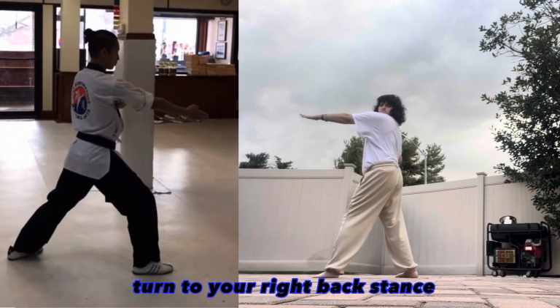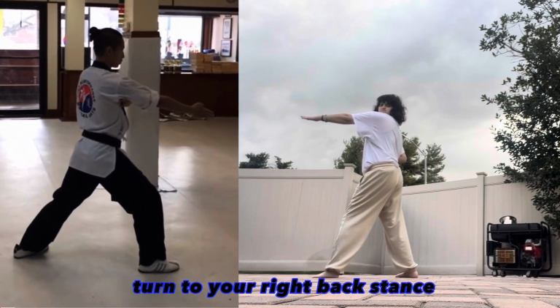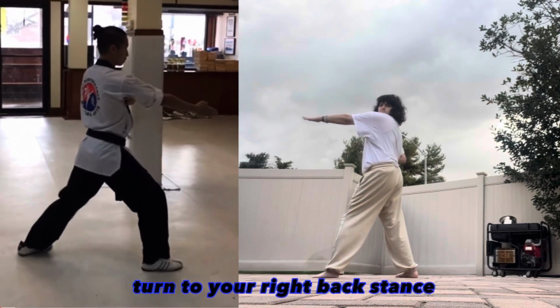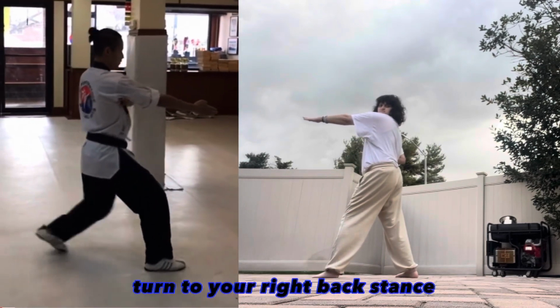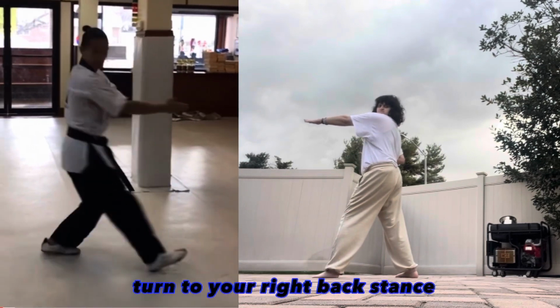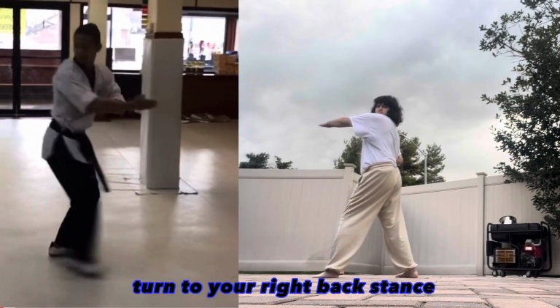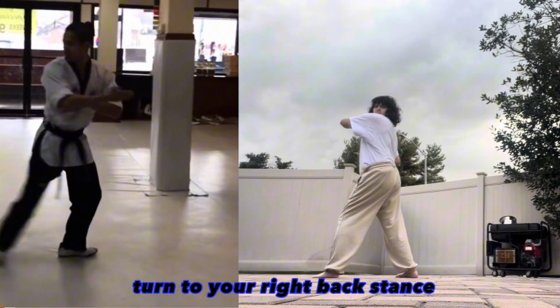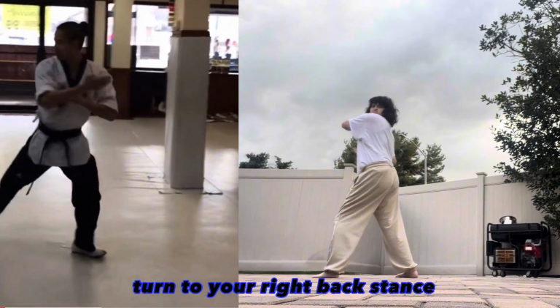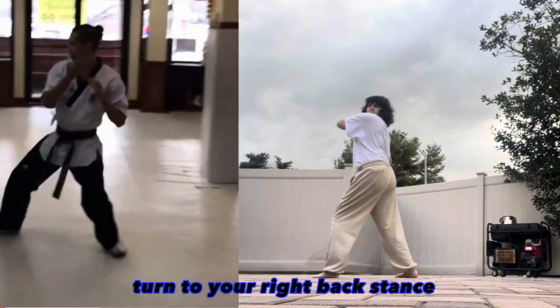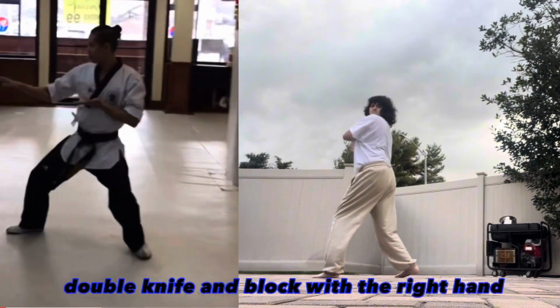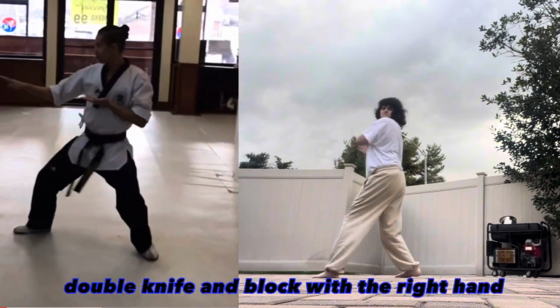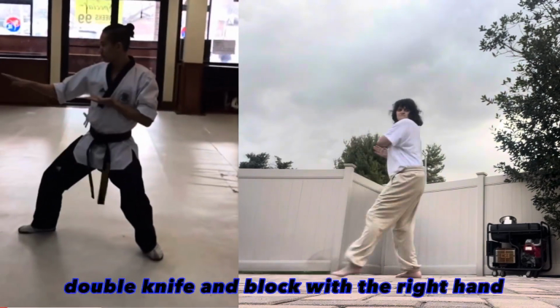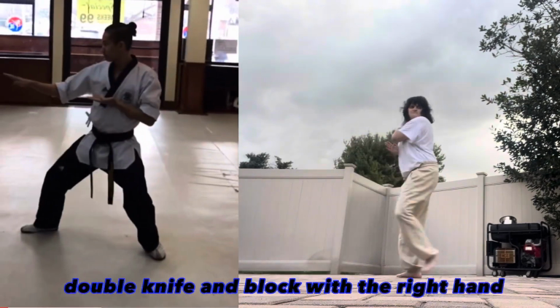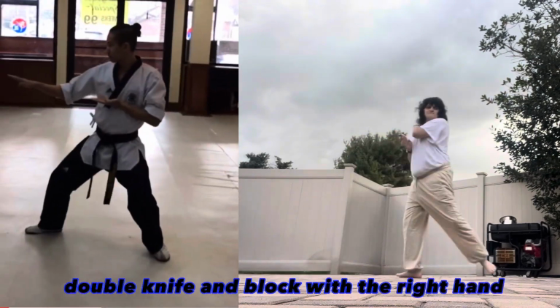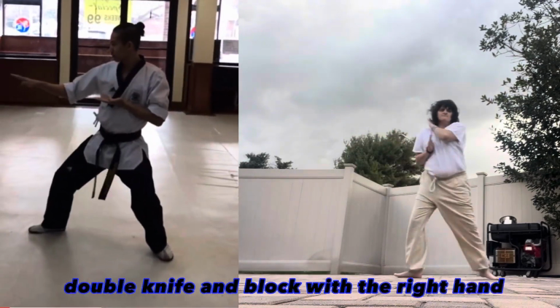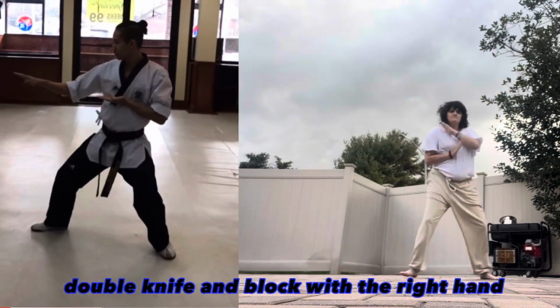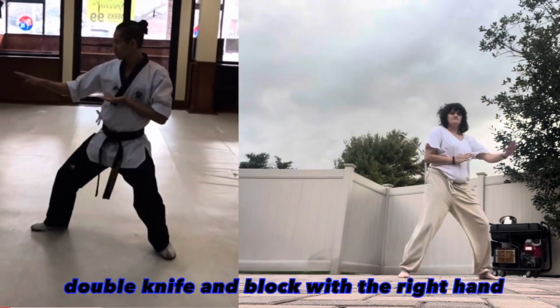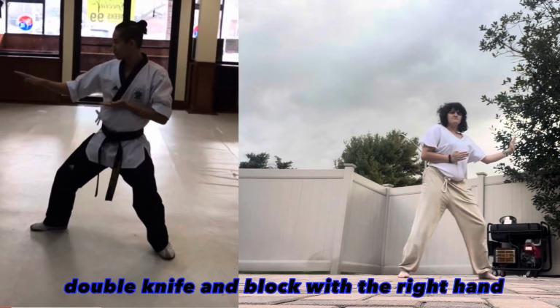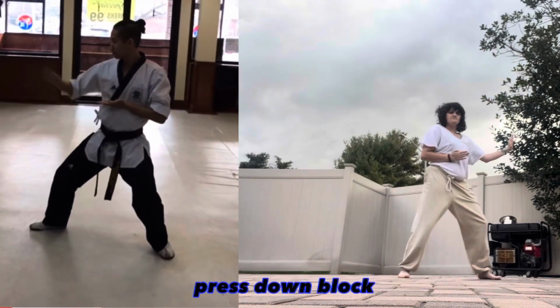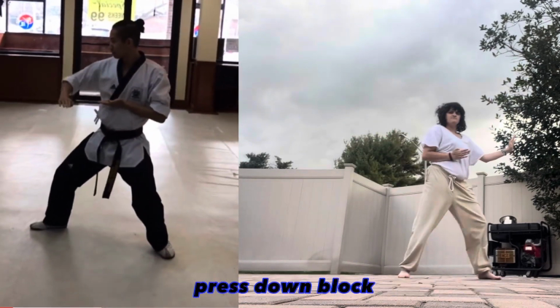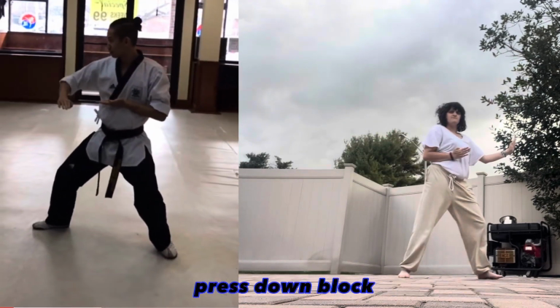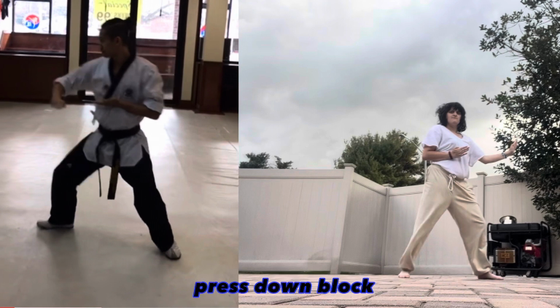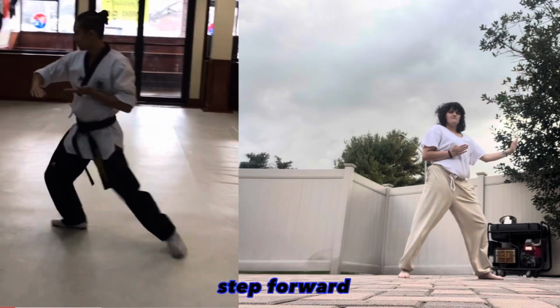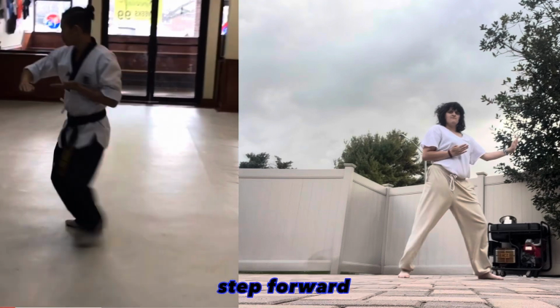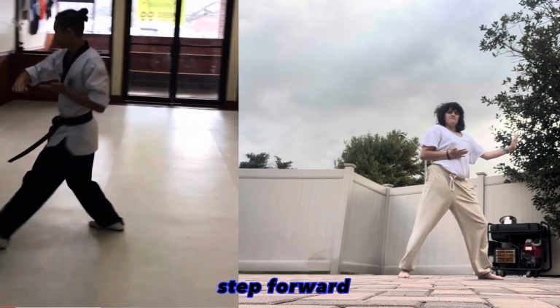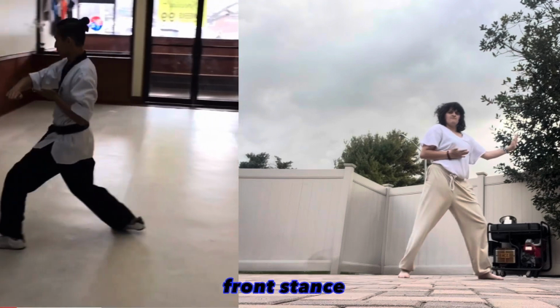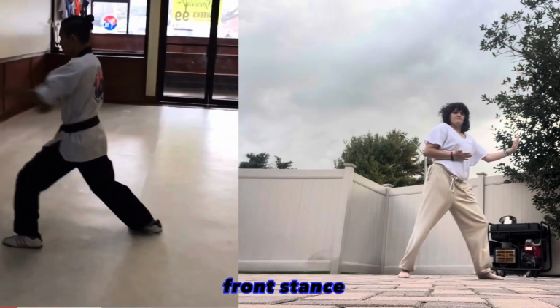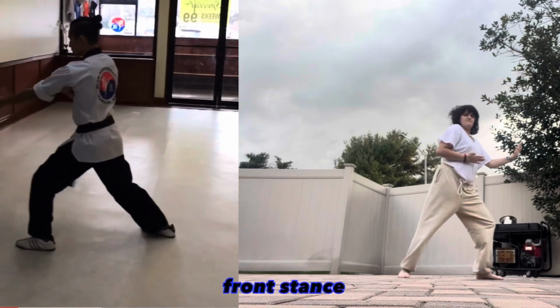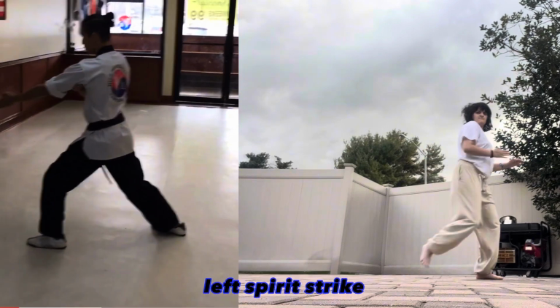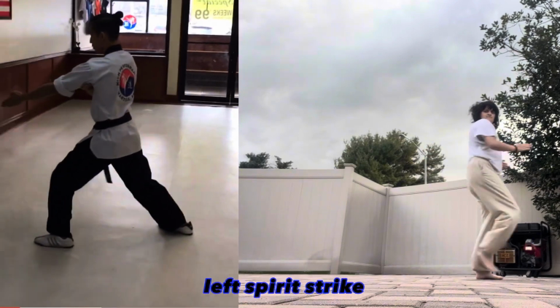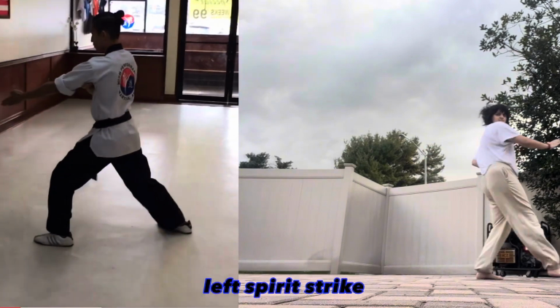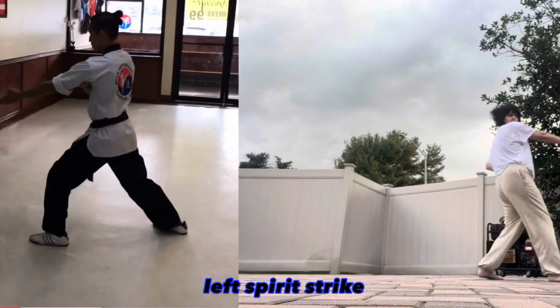Turn to your right, back stance, double knife hand block. With the right hand, press down block, step forward, front stance, left spear hand strike.